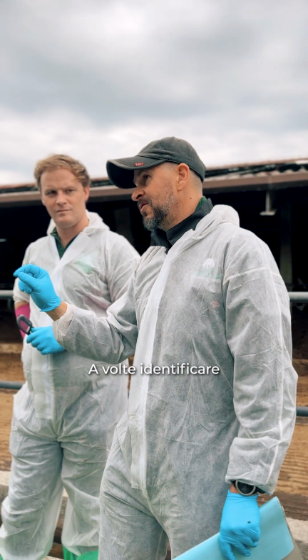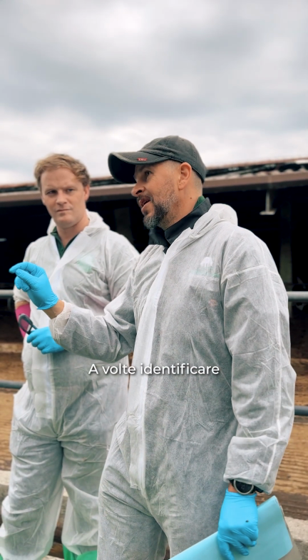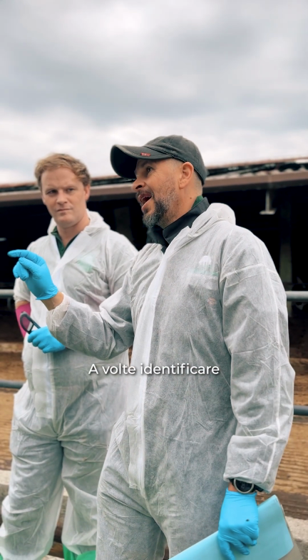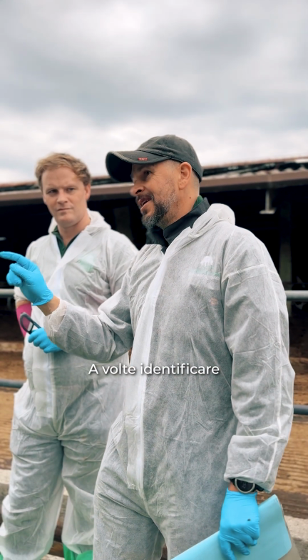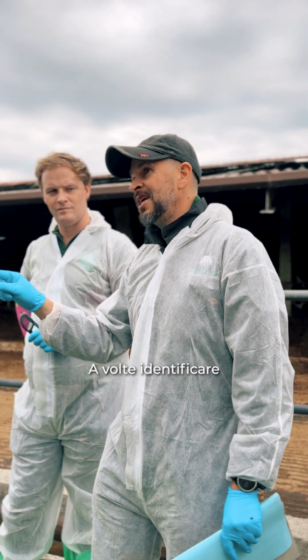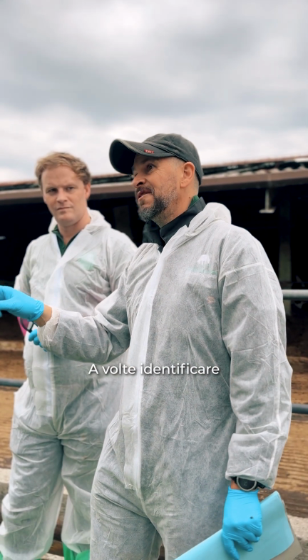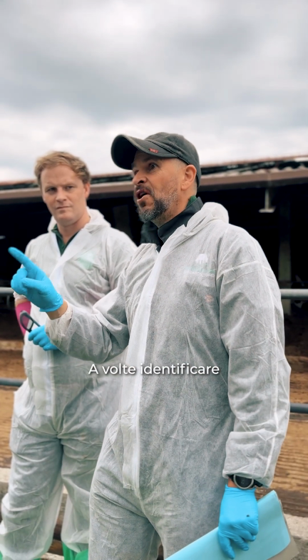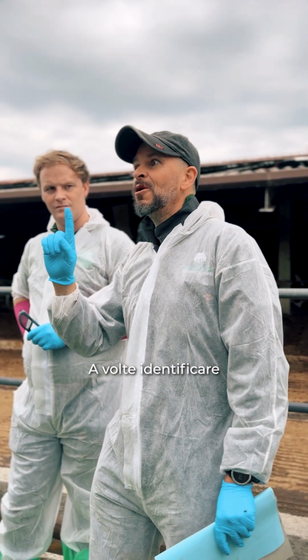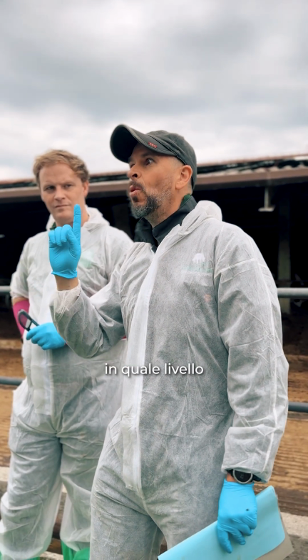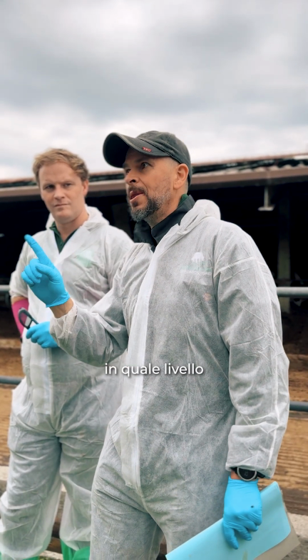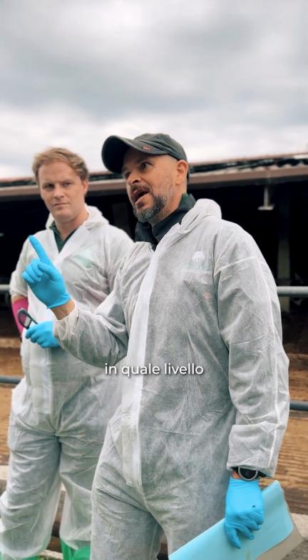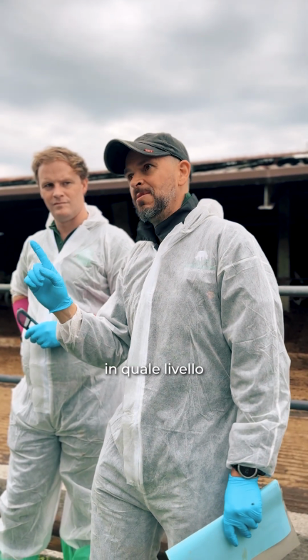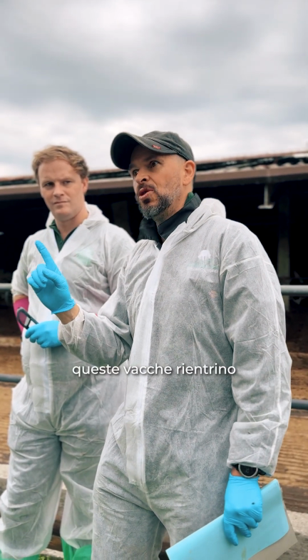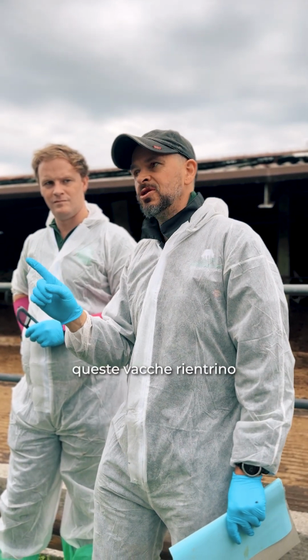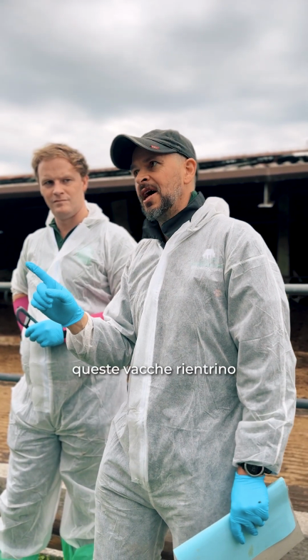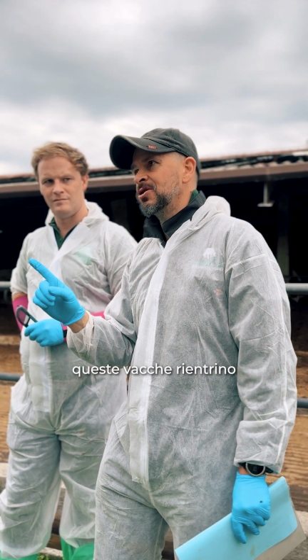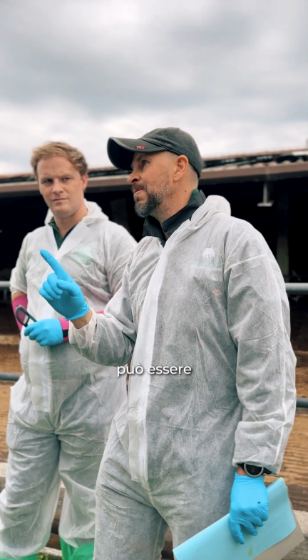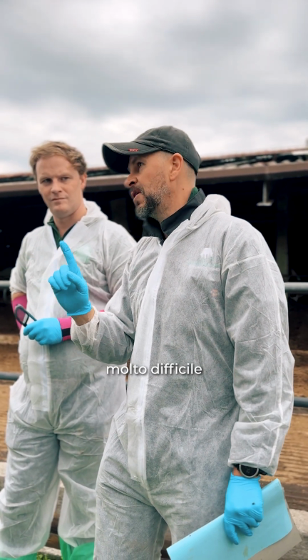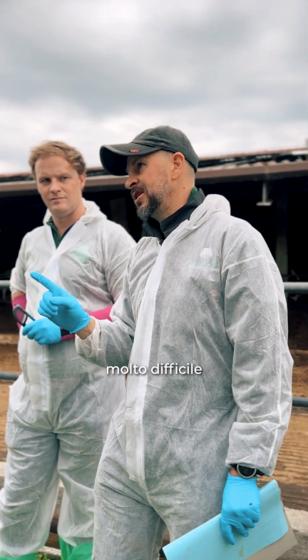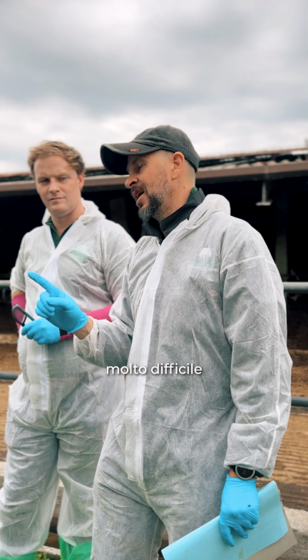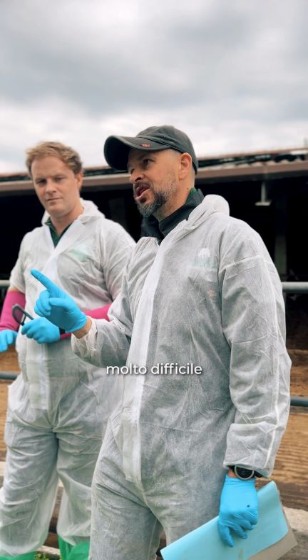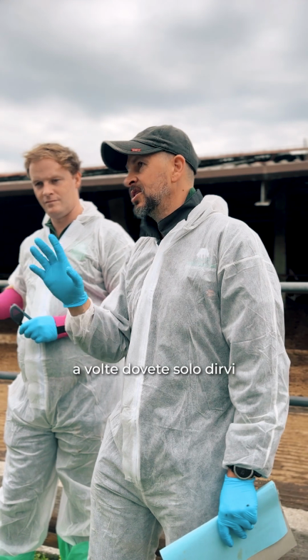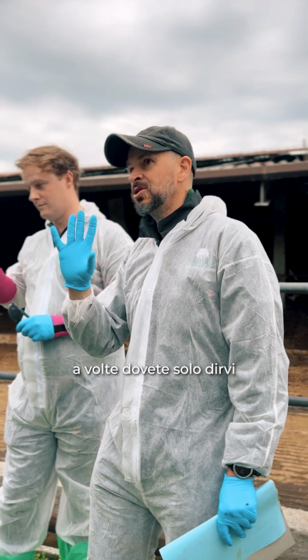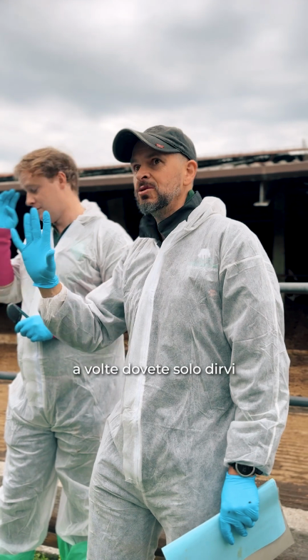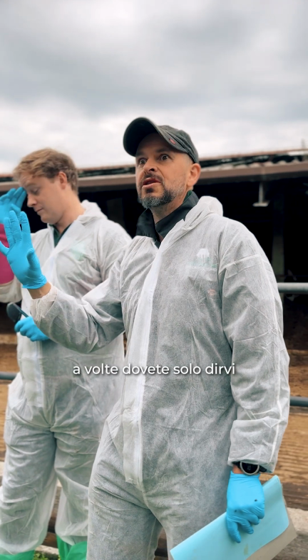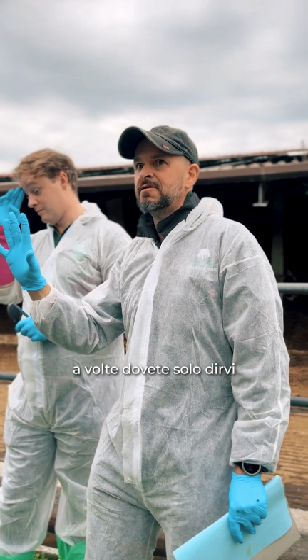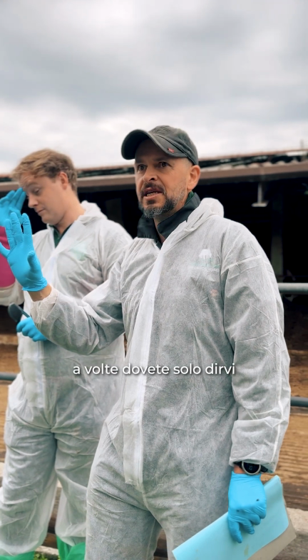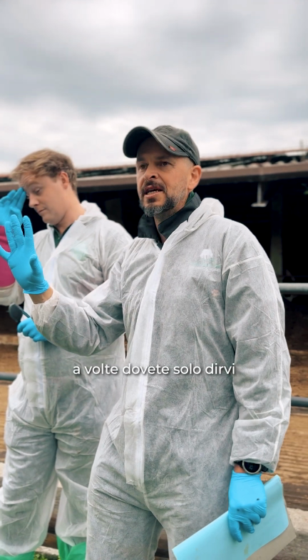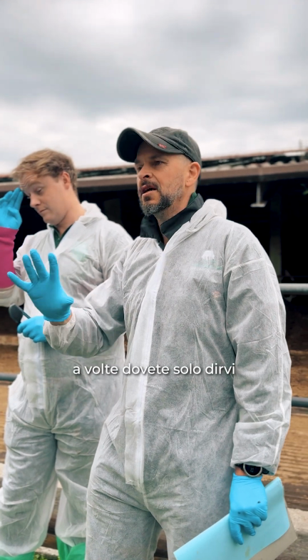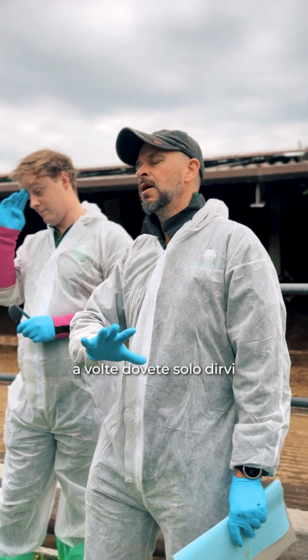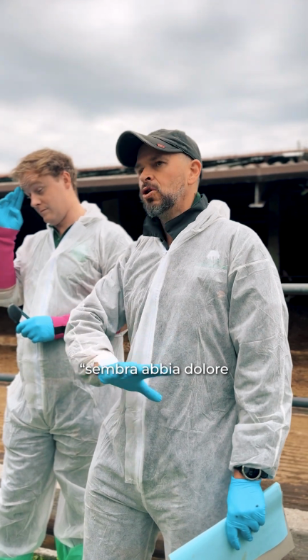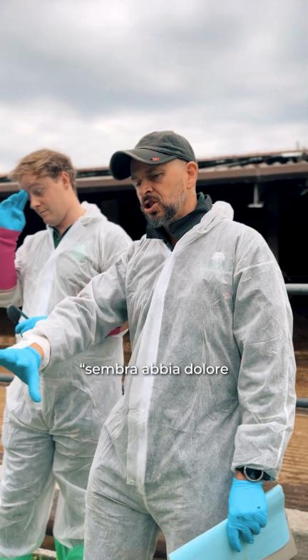Sometimes identifying one limb on those cows can be very challenging. Sometimes you just have to say, gosh, she looks so sore on multiple limbs.